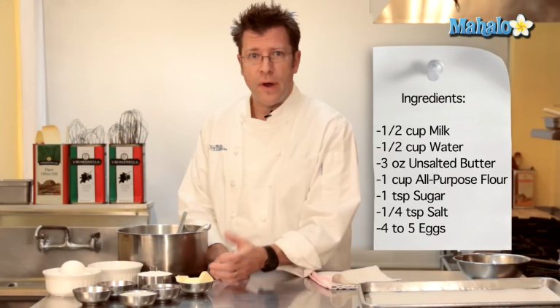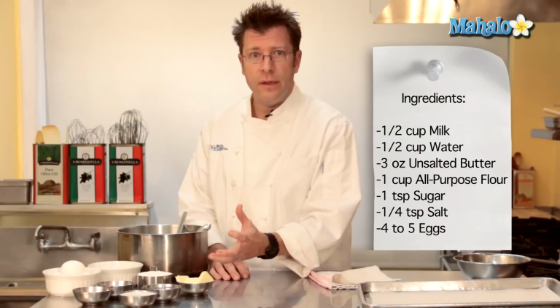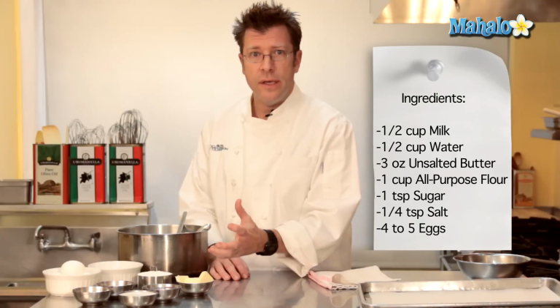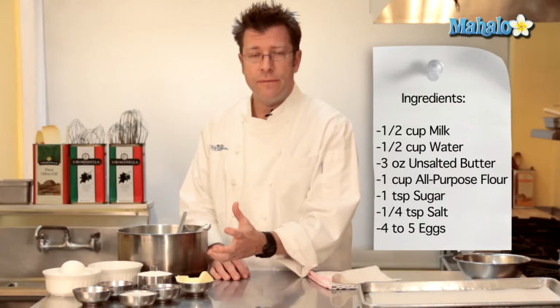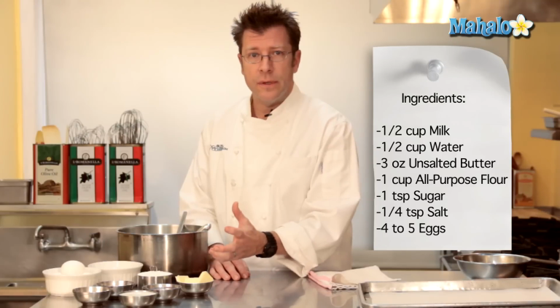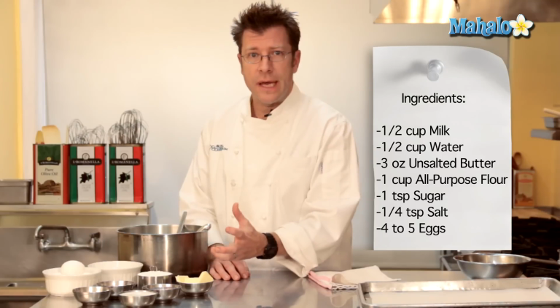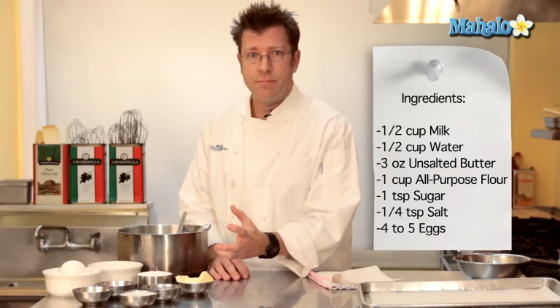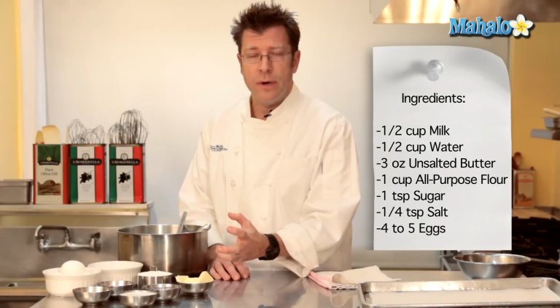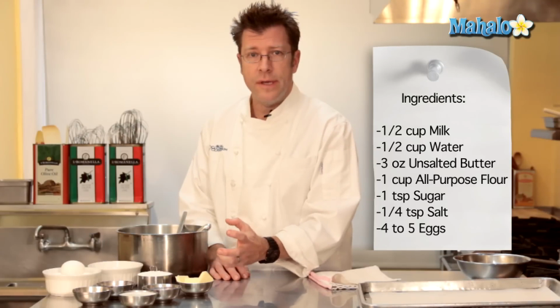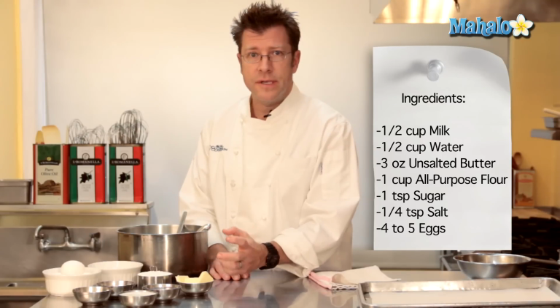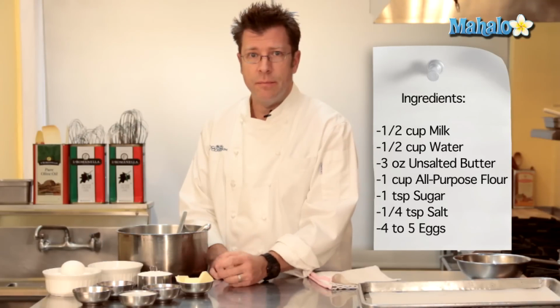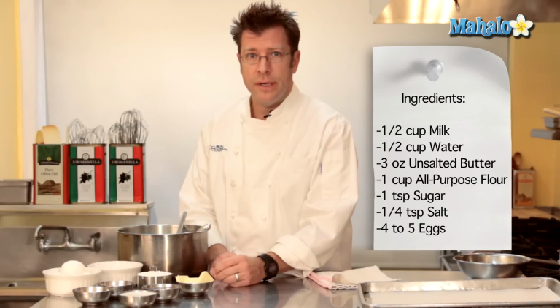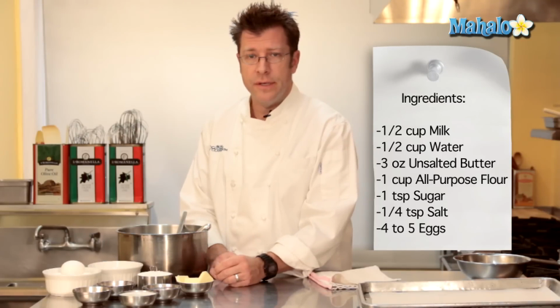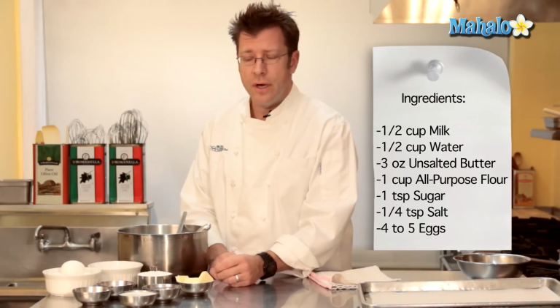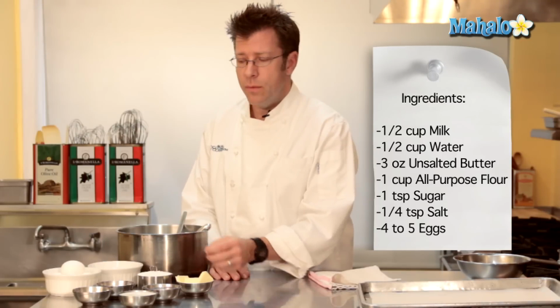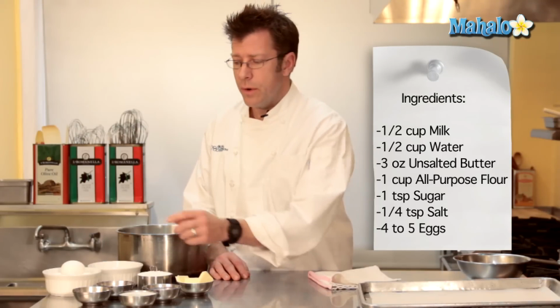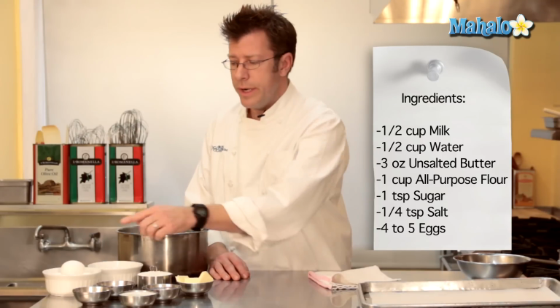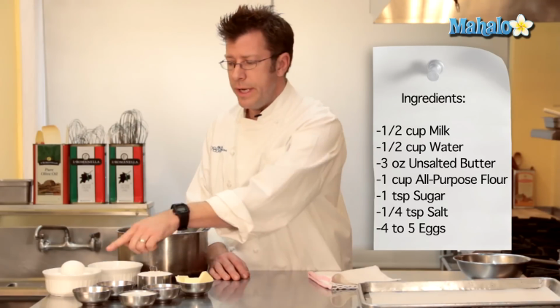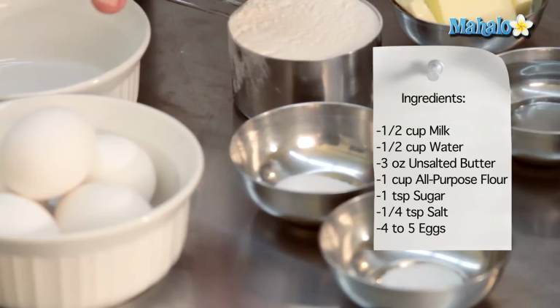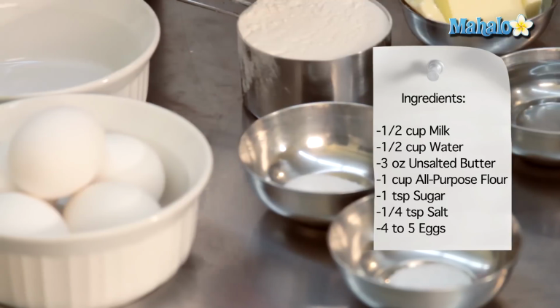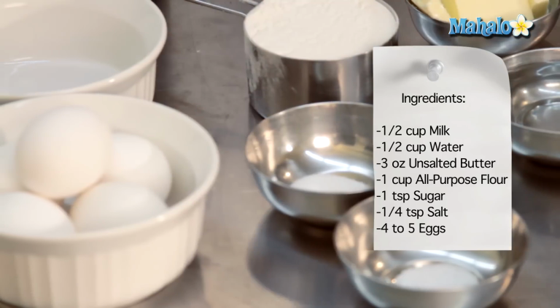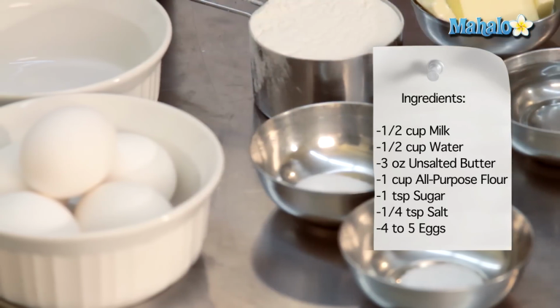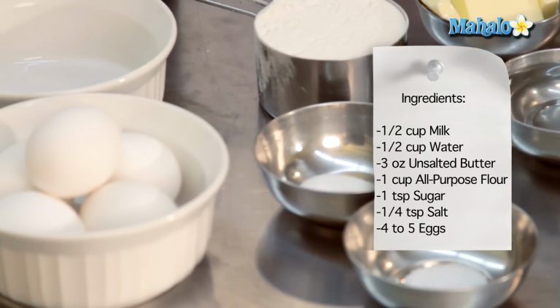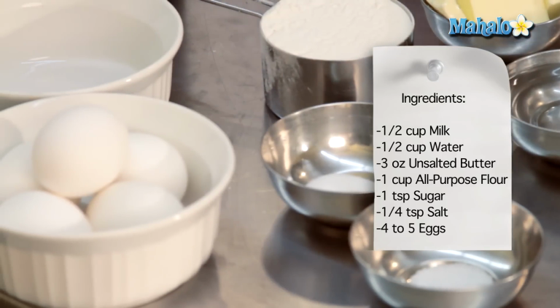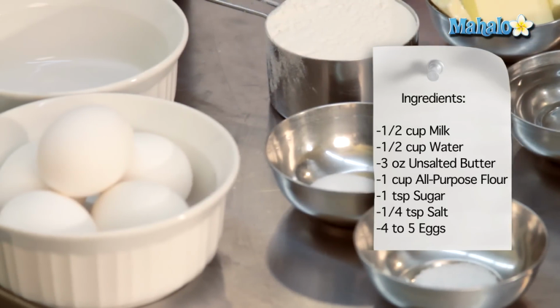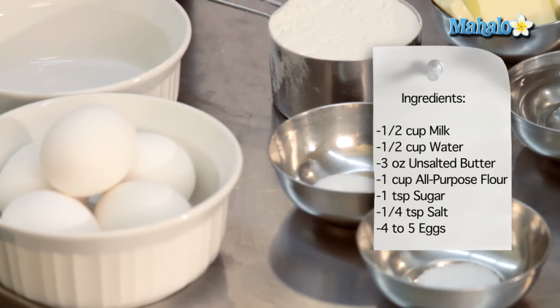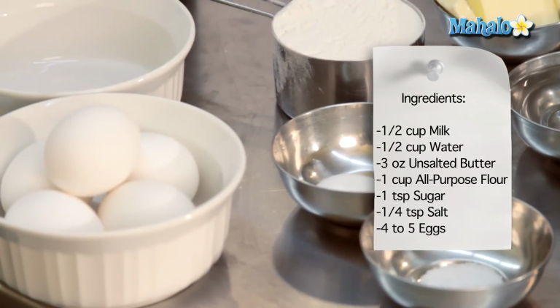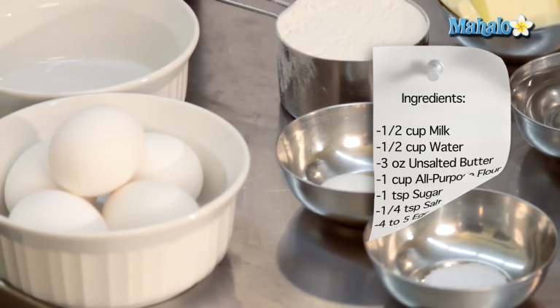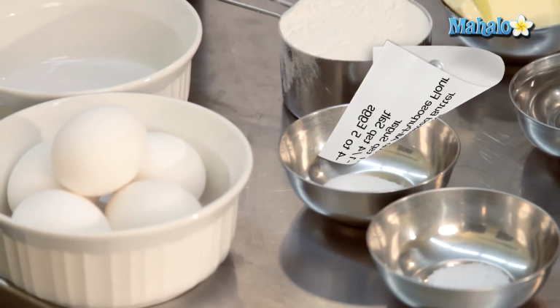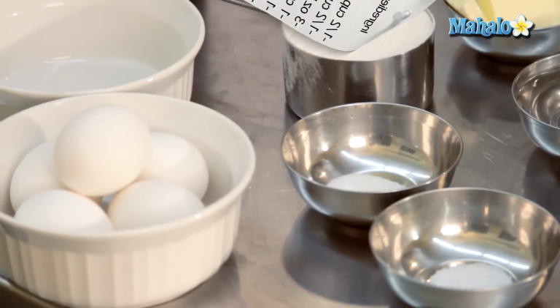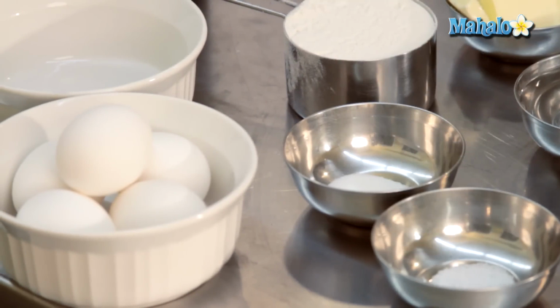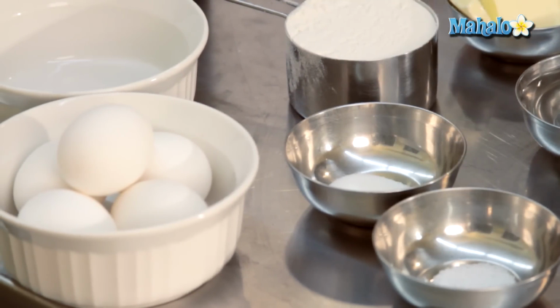Finally, for the last part of the assembly of the dough, we're going to need anywhere between four to five eggs.